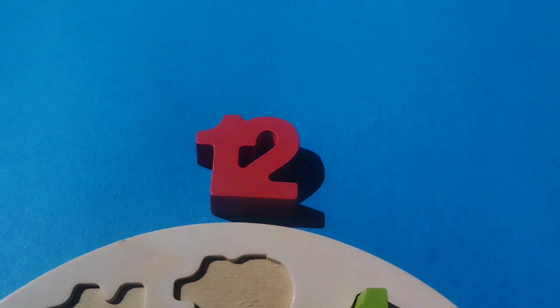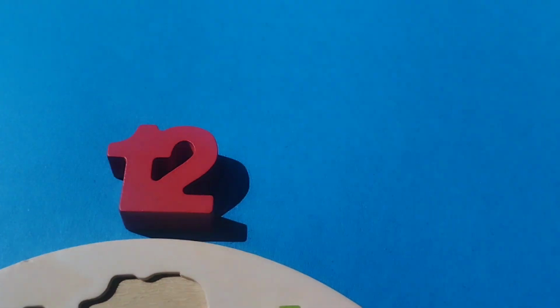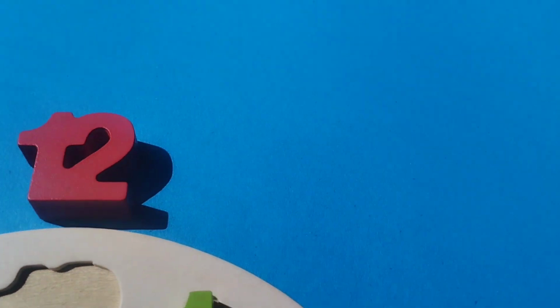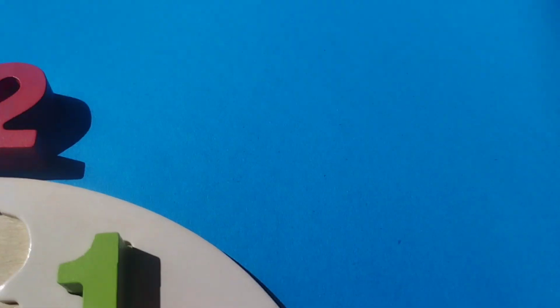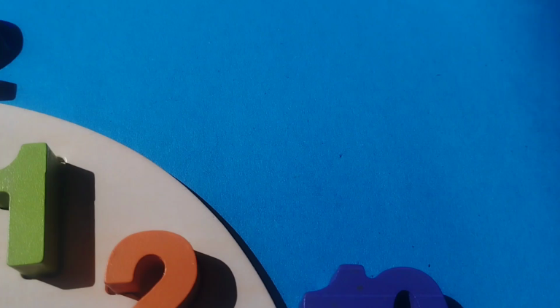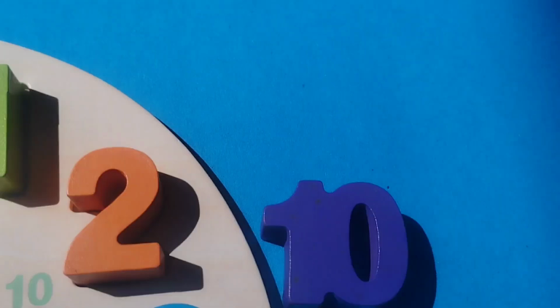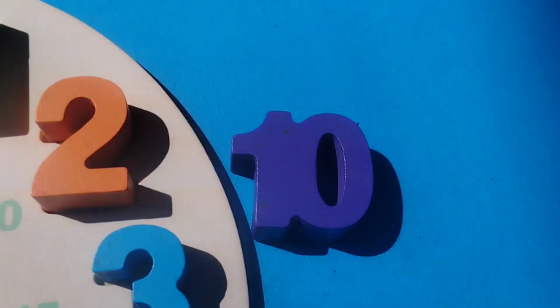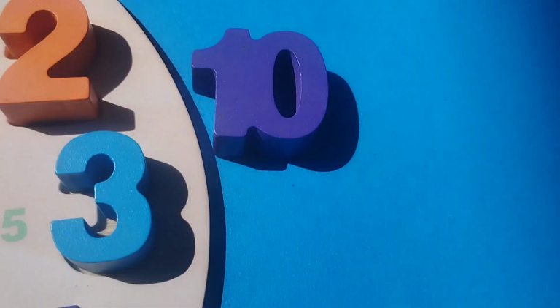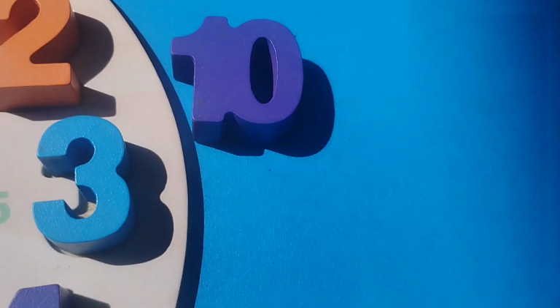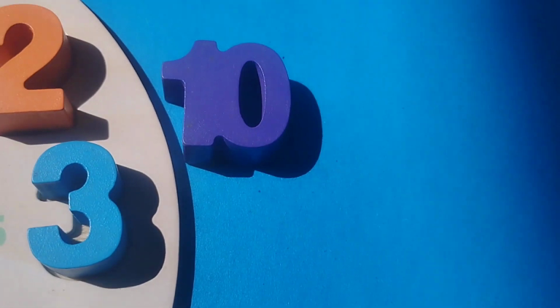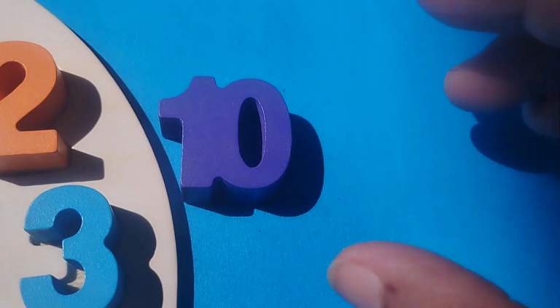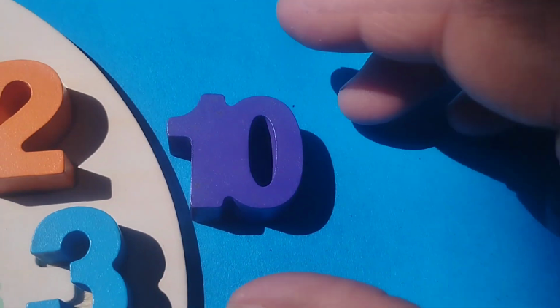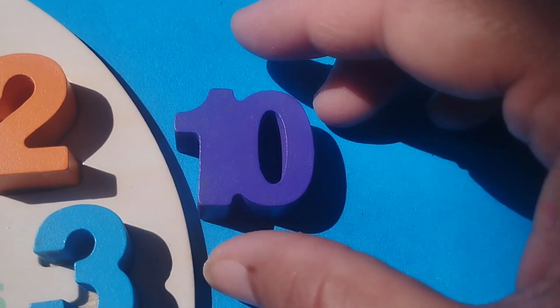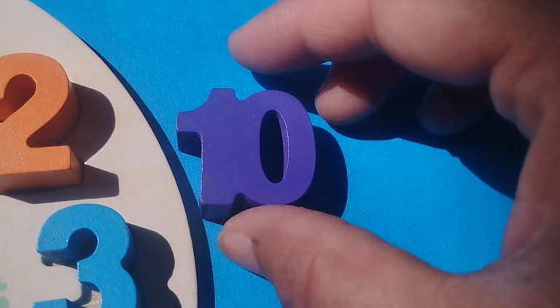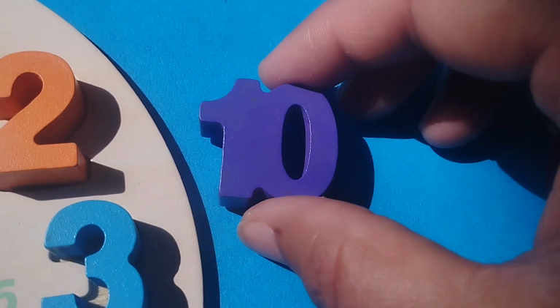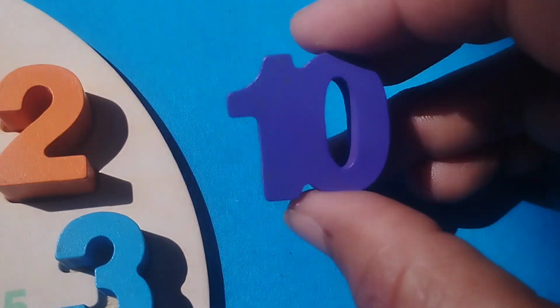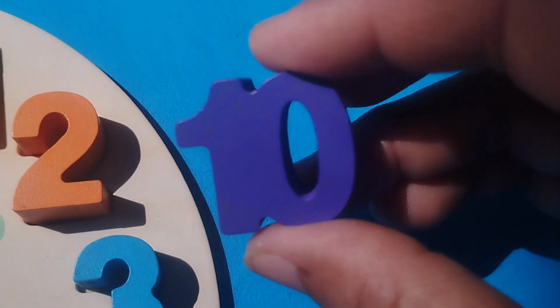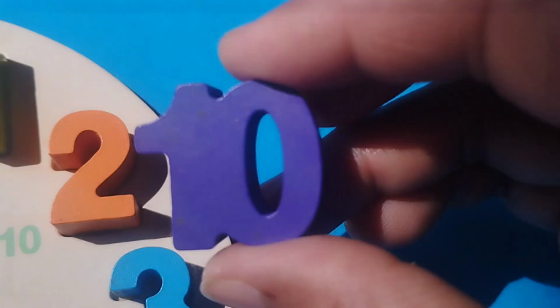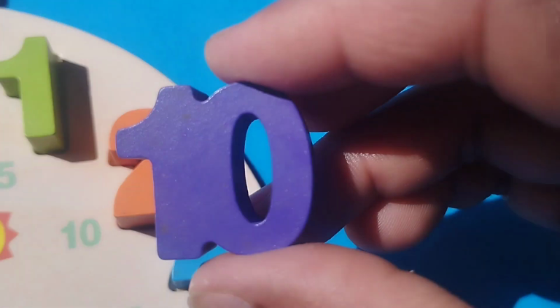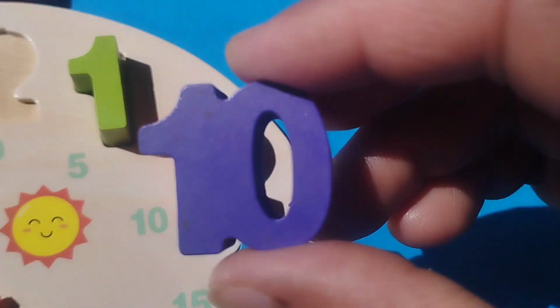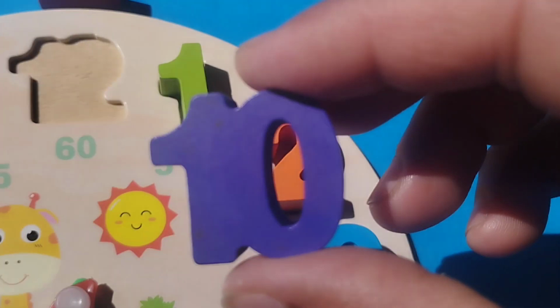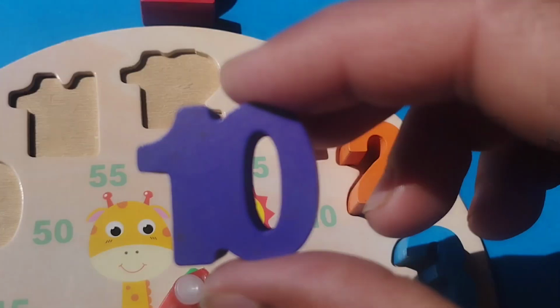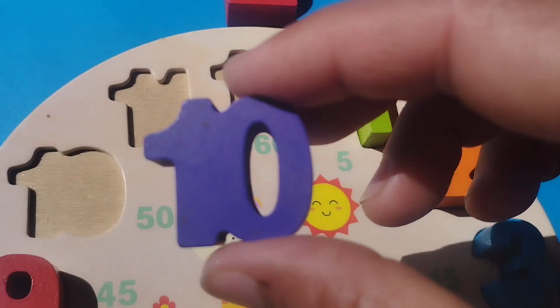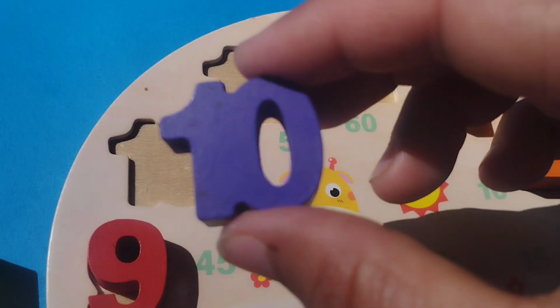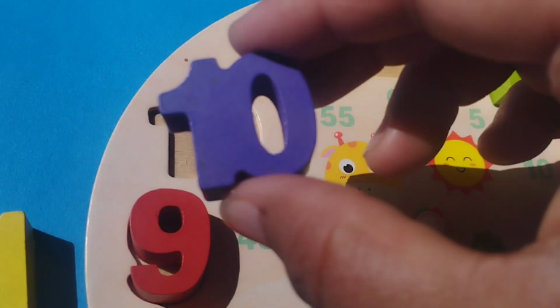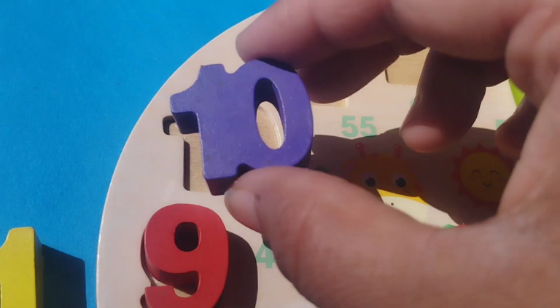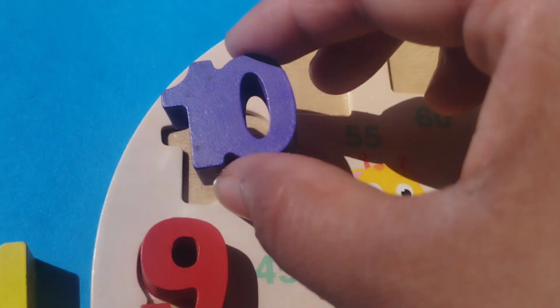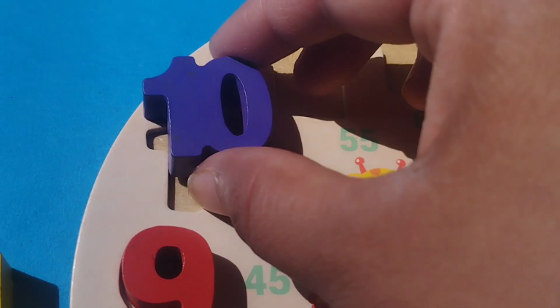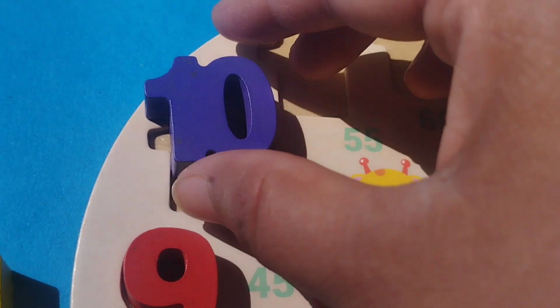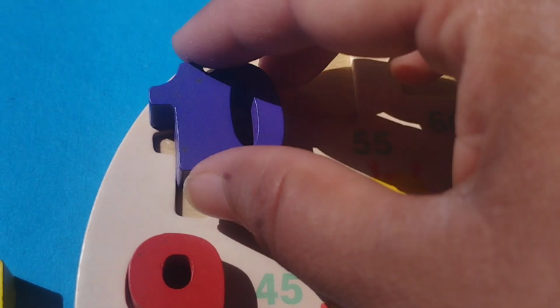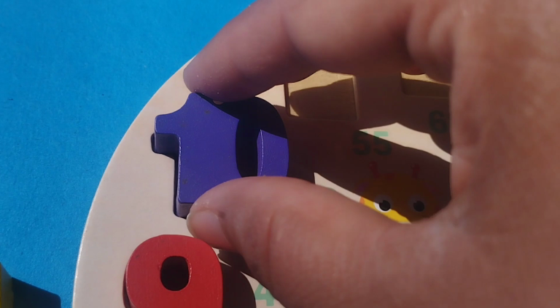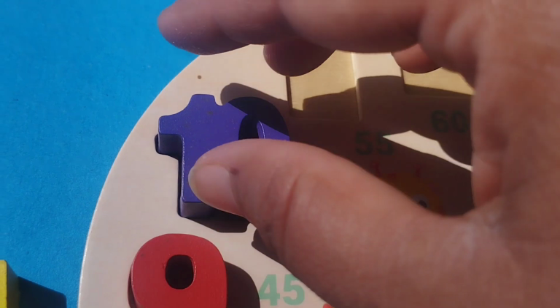And 10. Where is number 10? This is number 10.